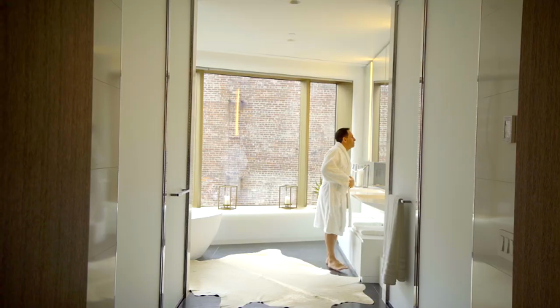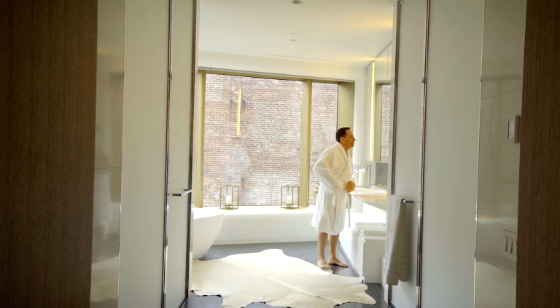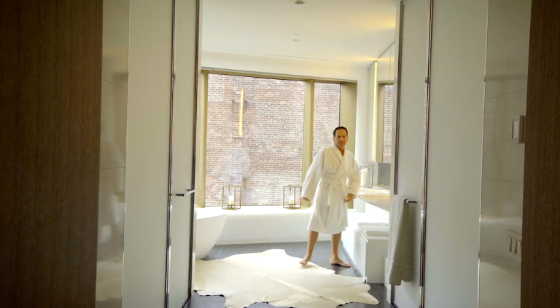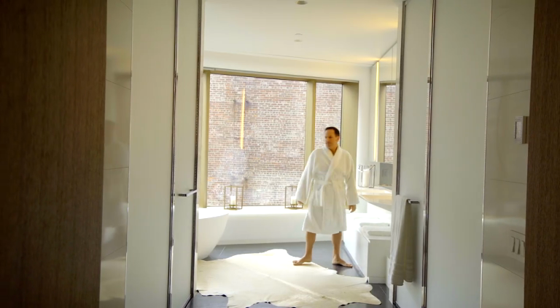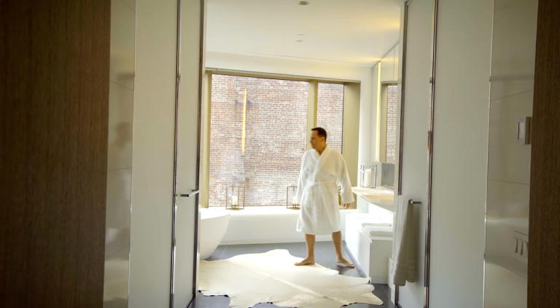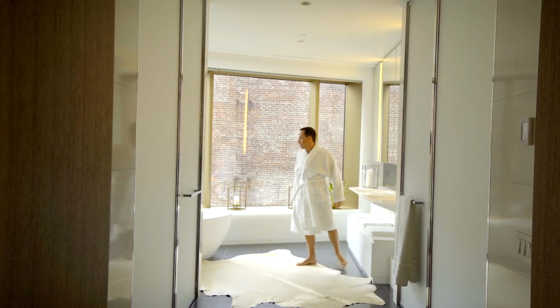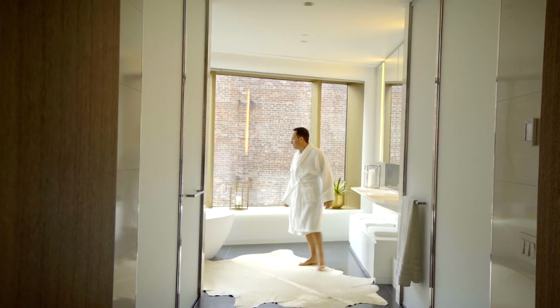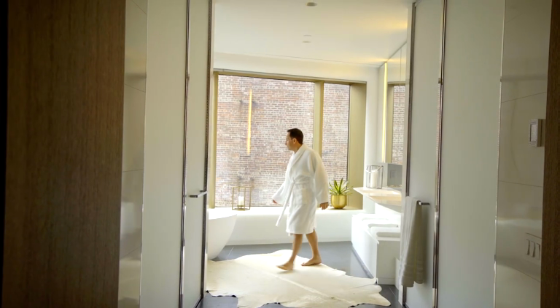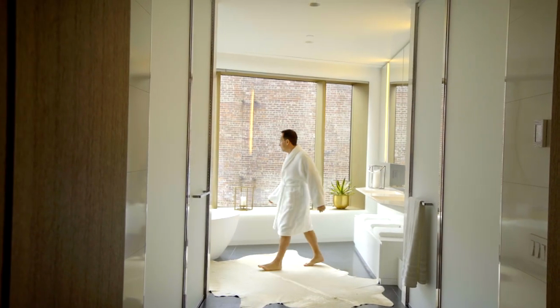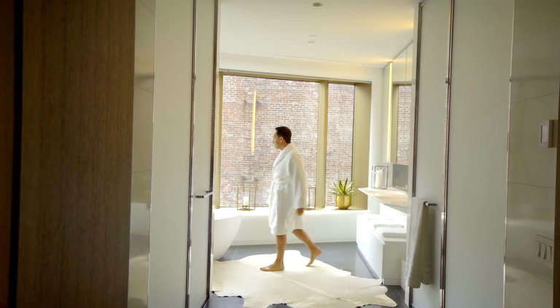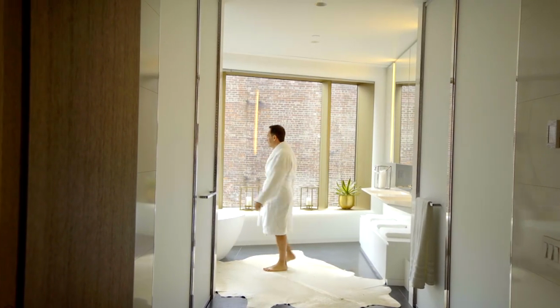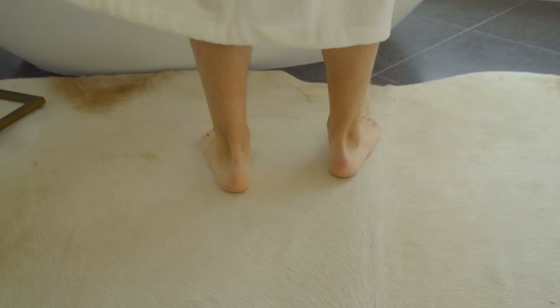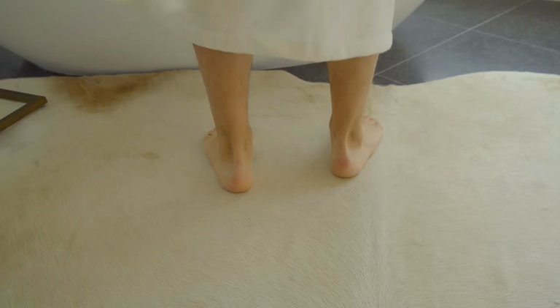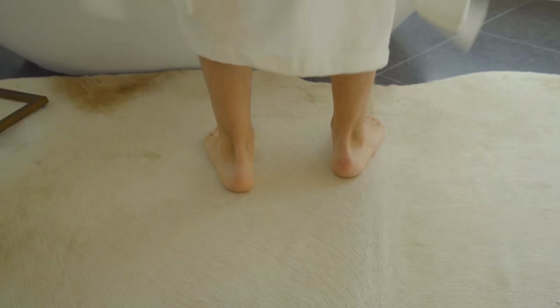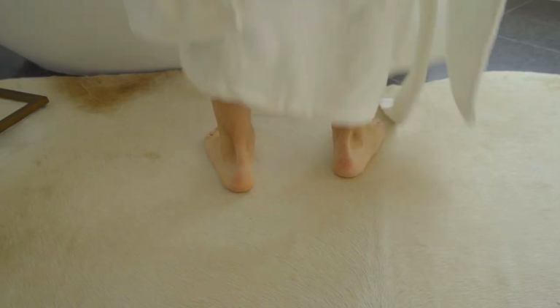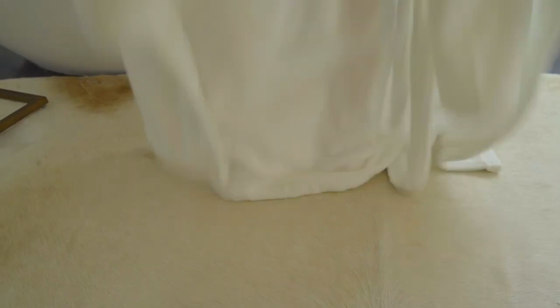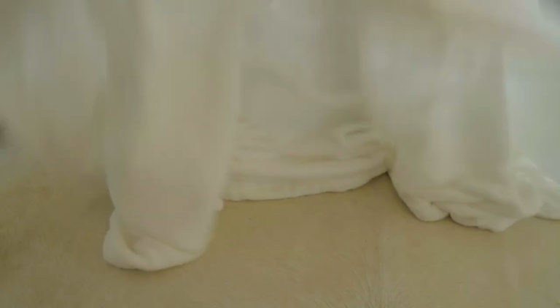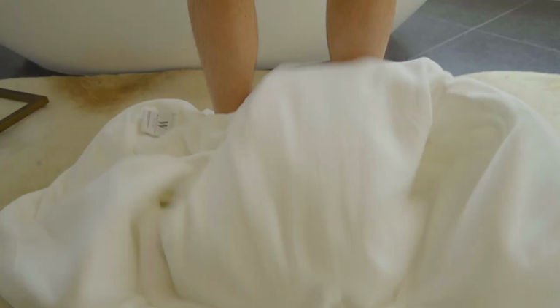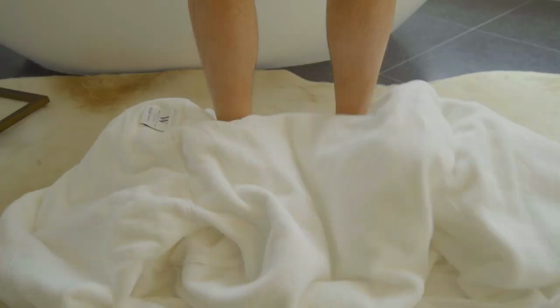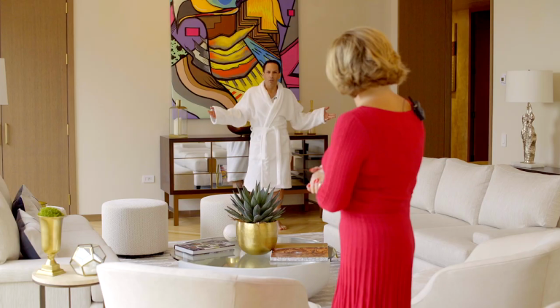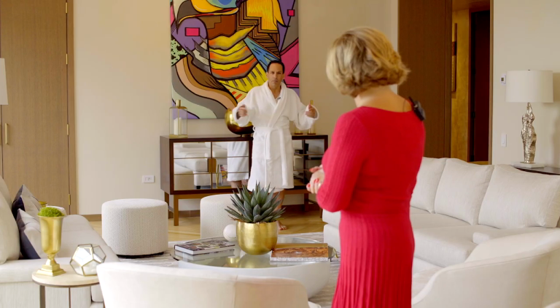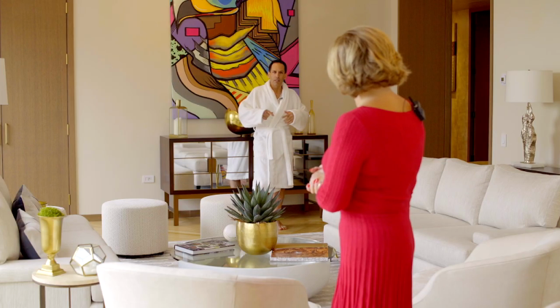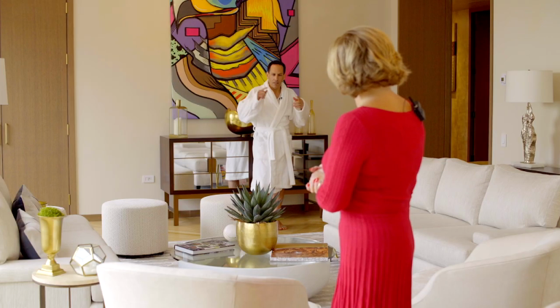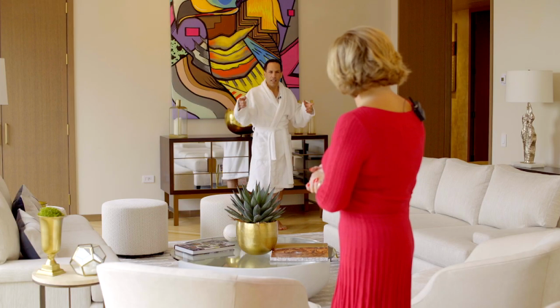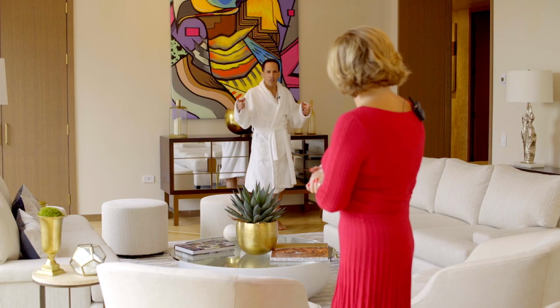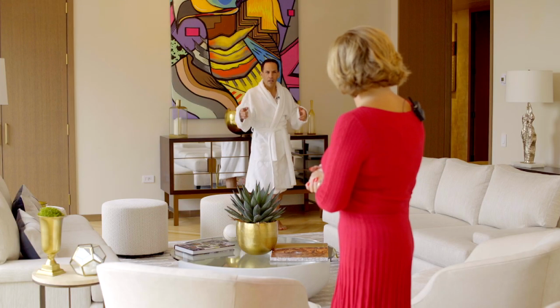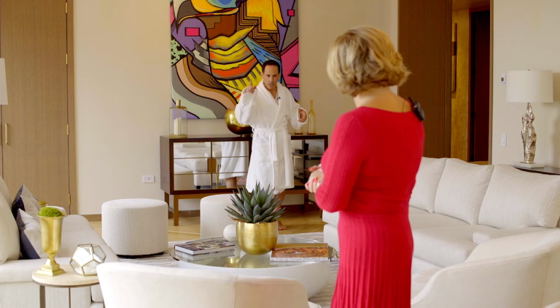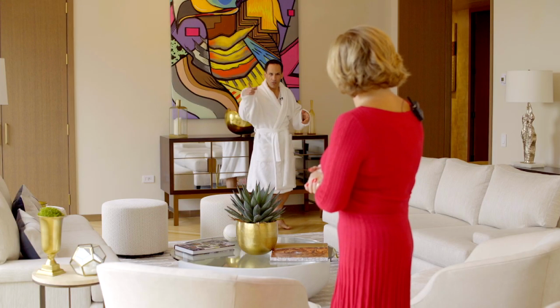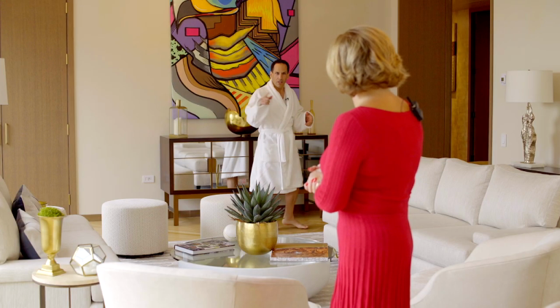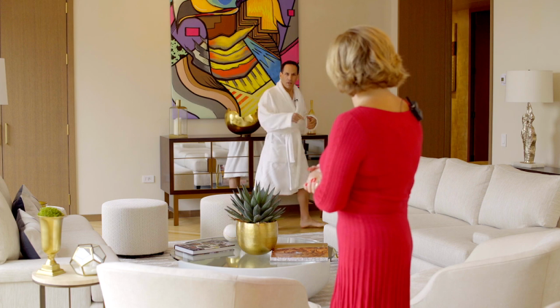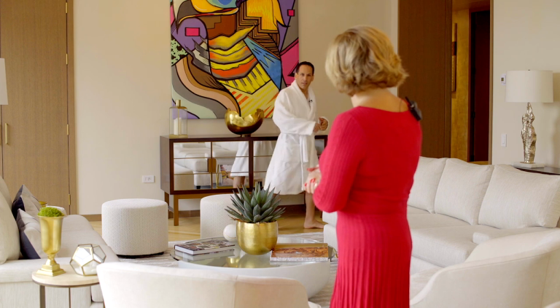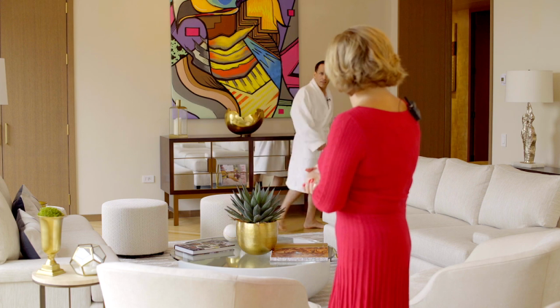I was just taking a bath here in this magnificent bathroom. Well, let me get changed and we'll see right there.